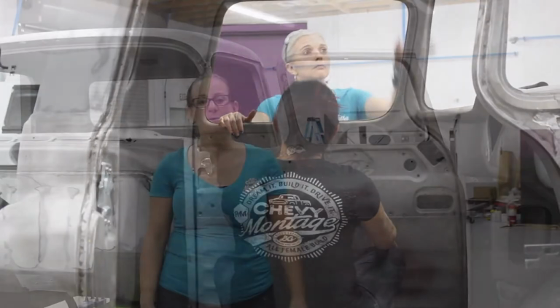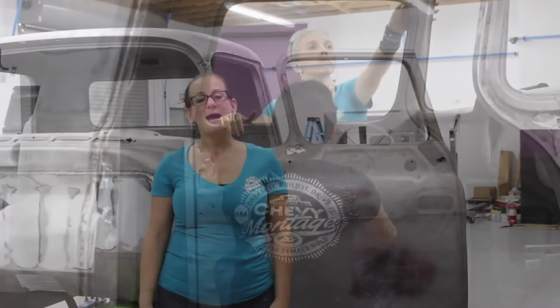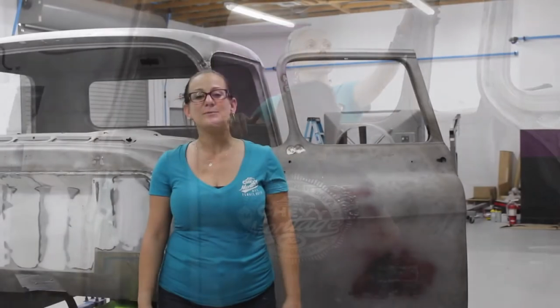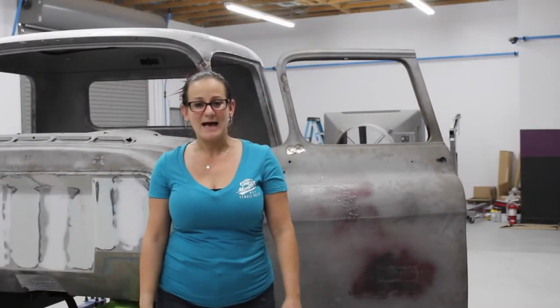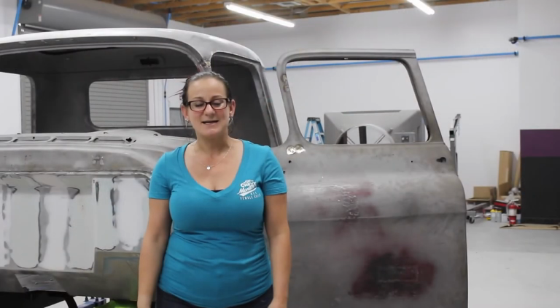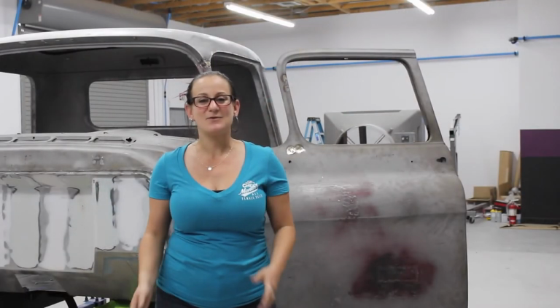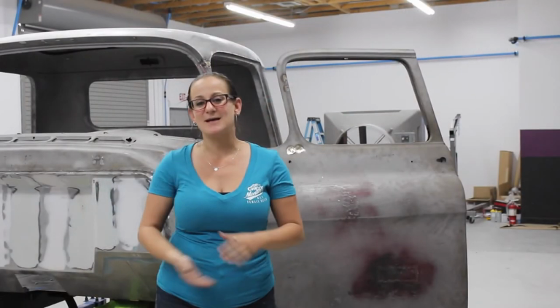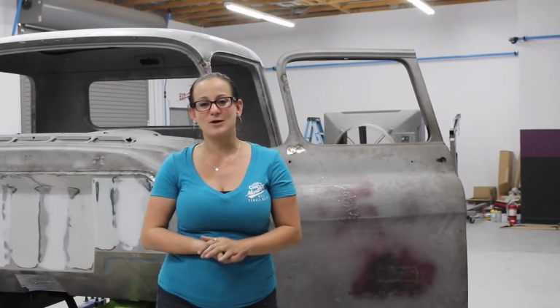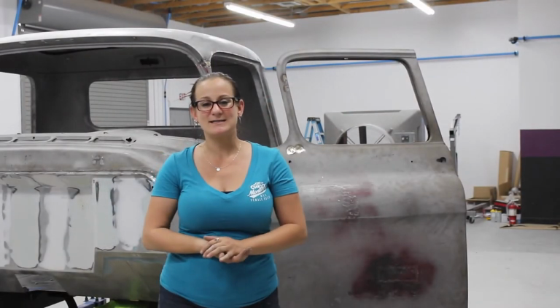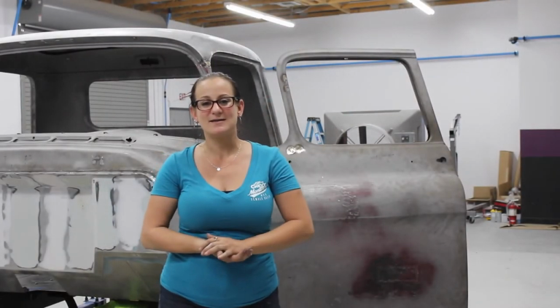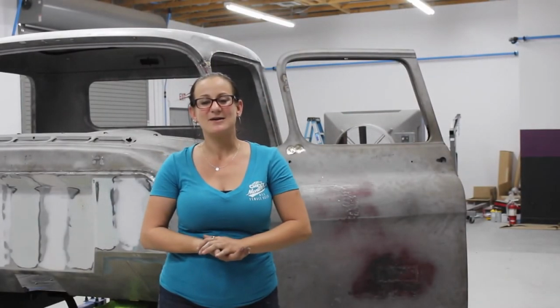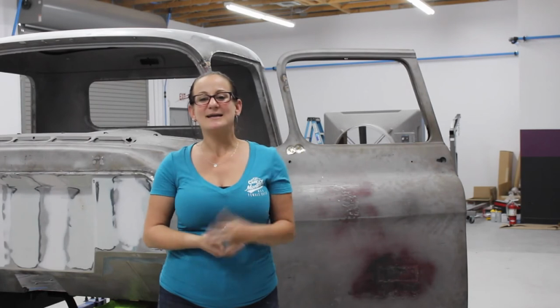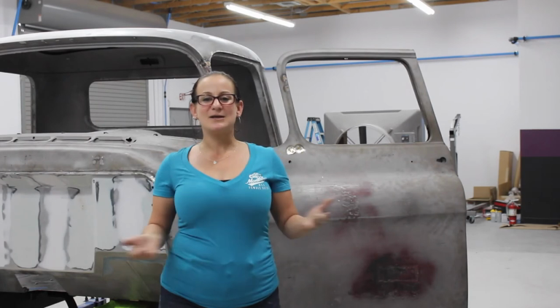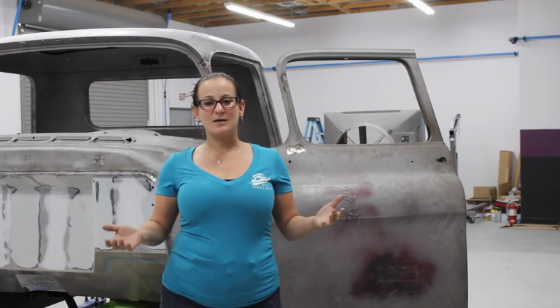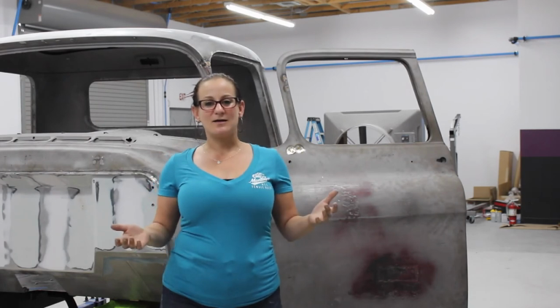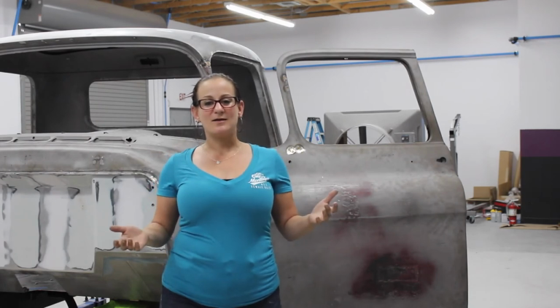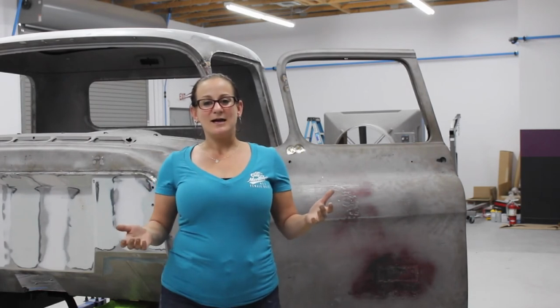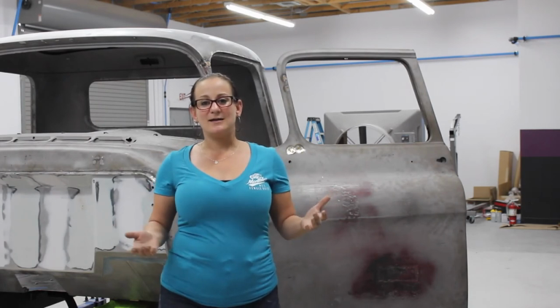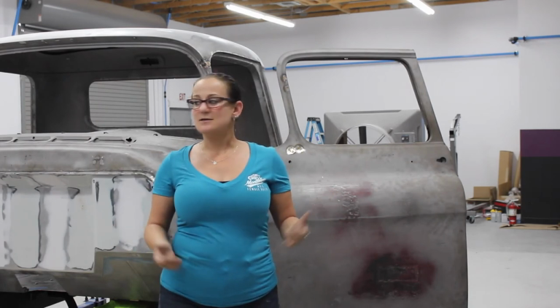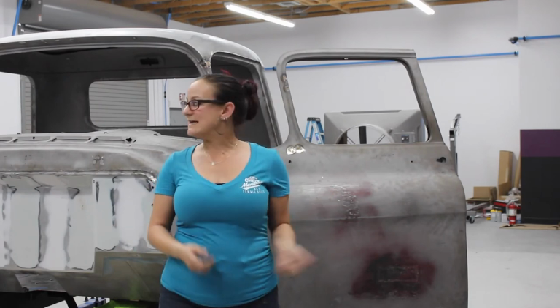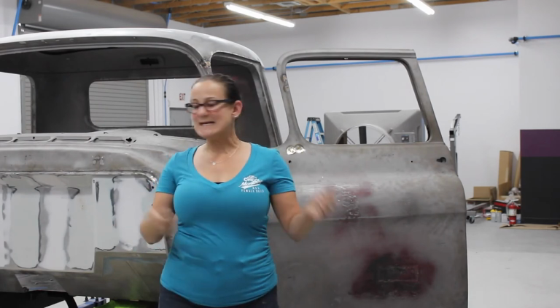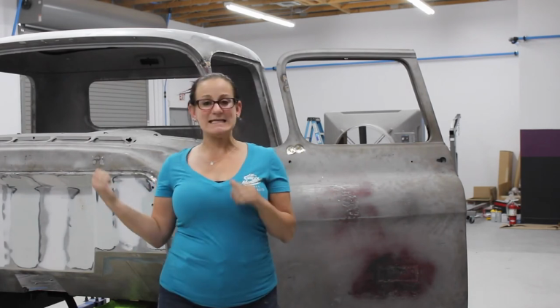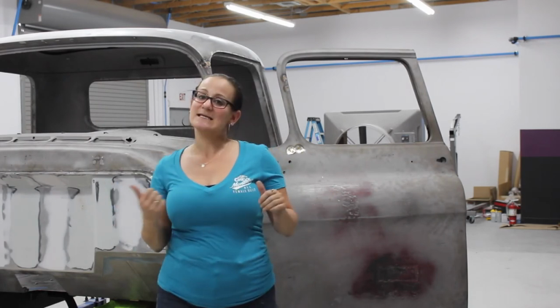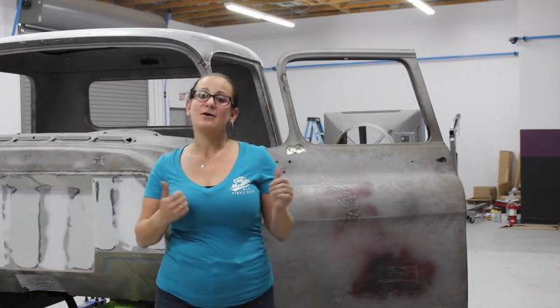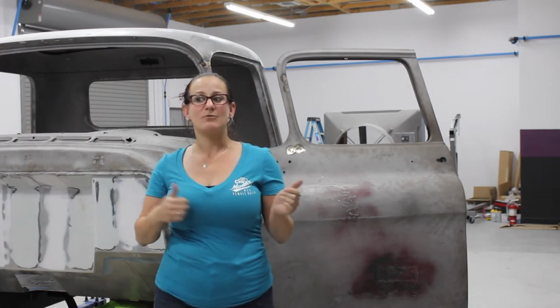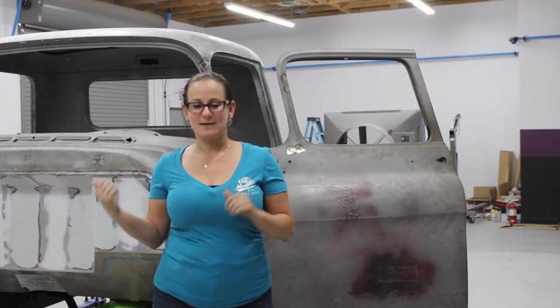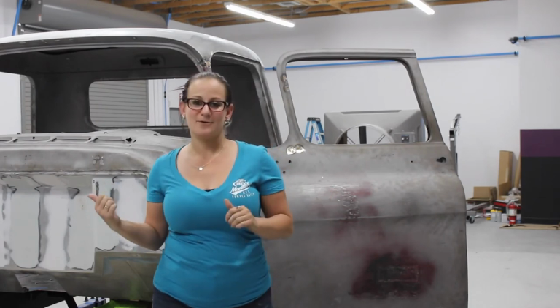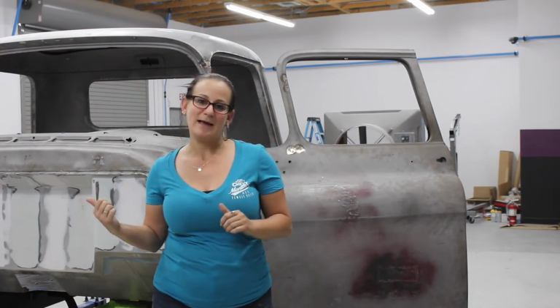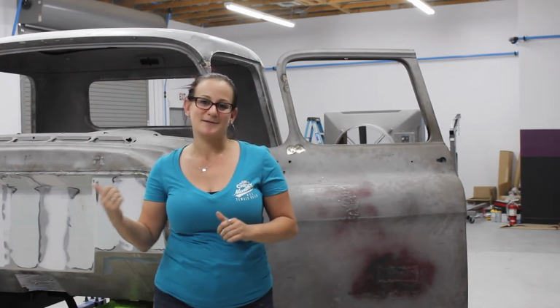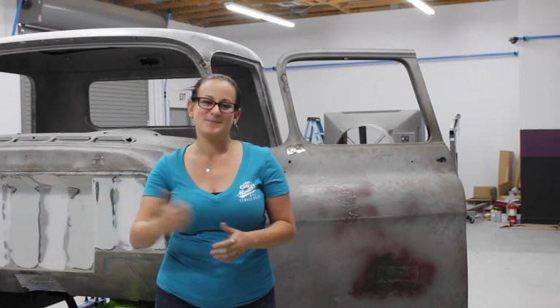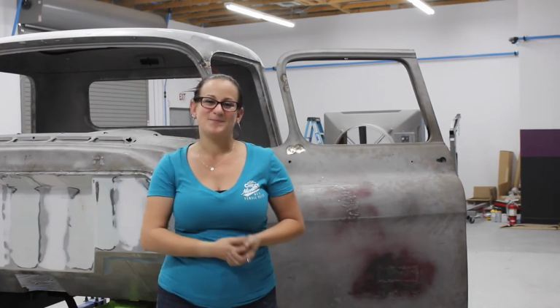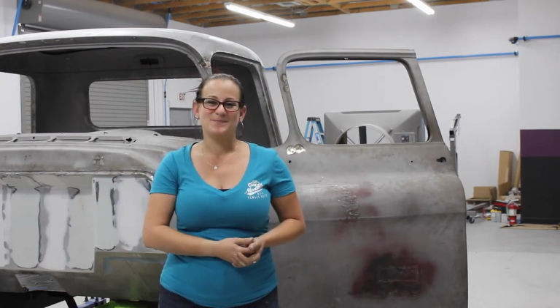Having a great time working together, getting to know one another, and trying to get this thing ready to go to paint. We'll see you next time. Bye!